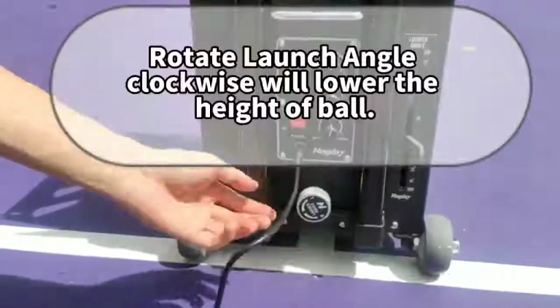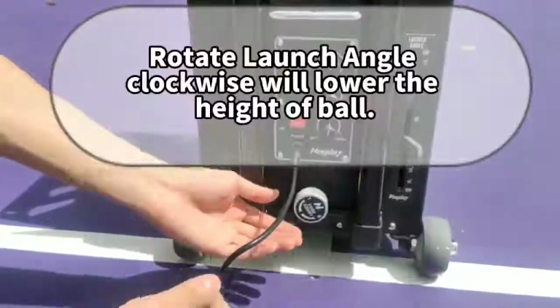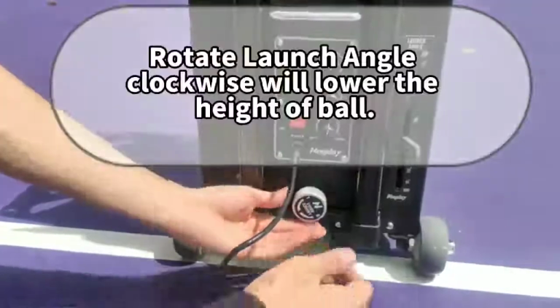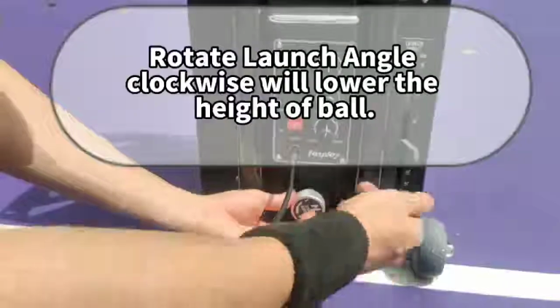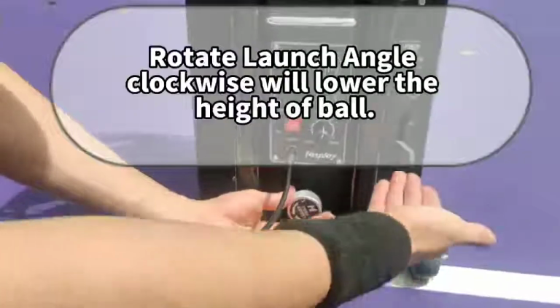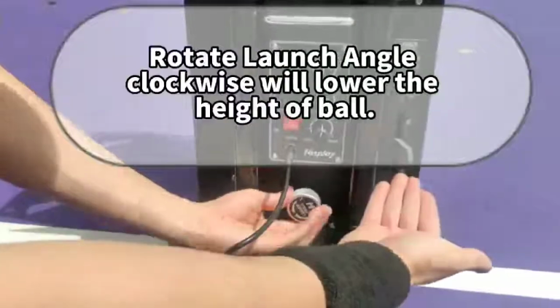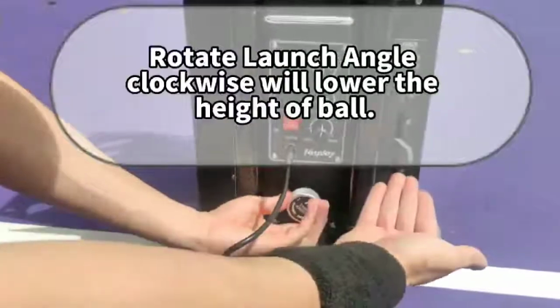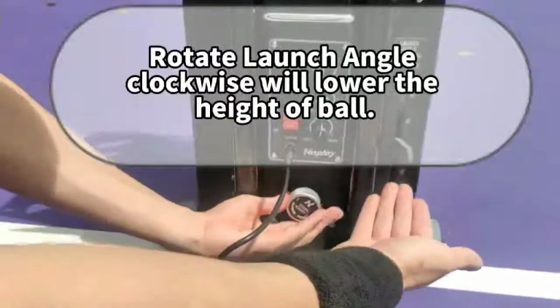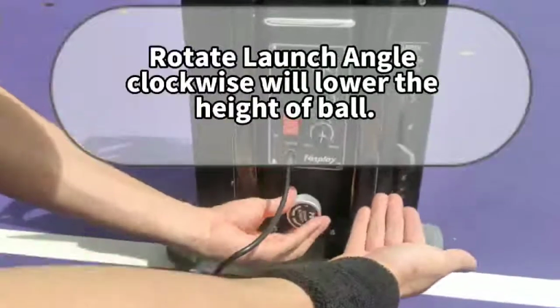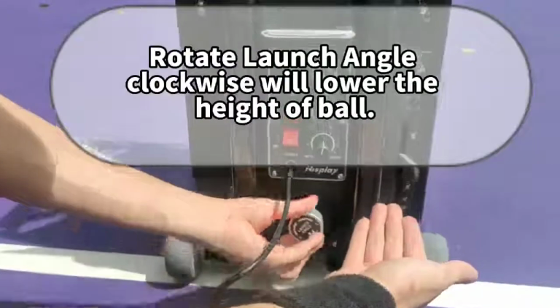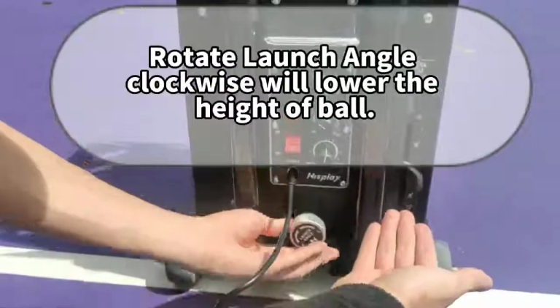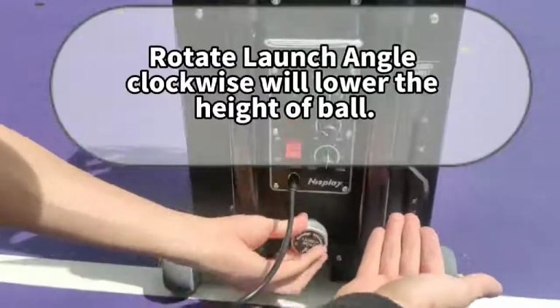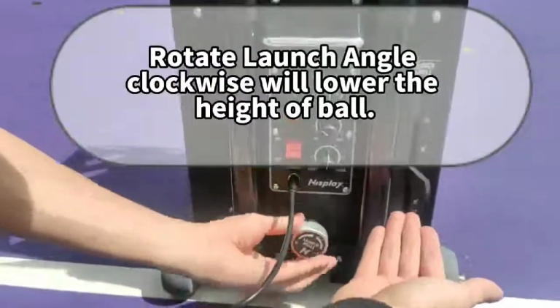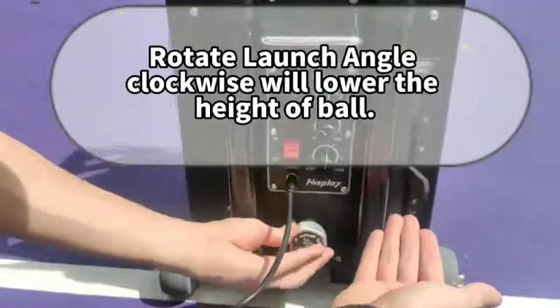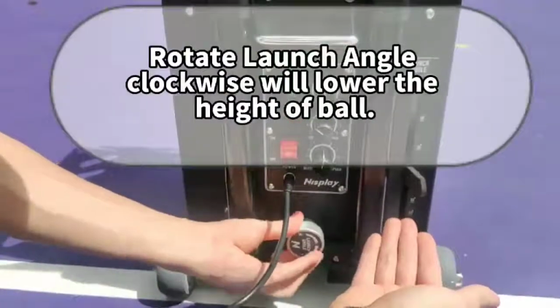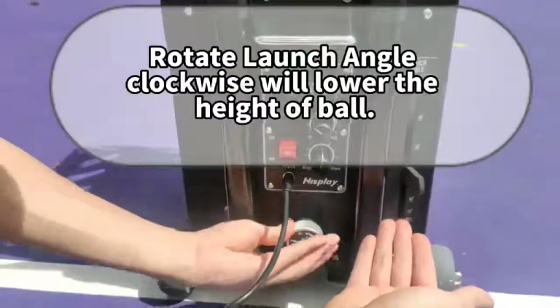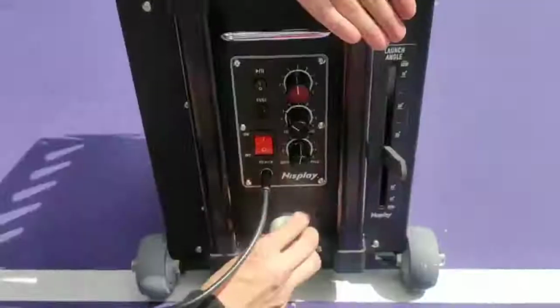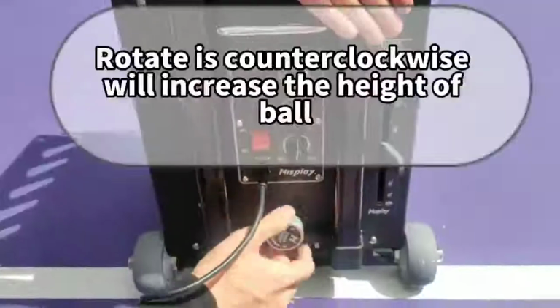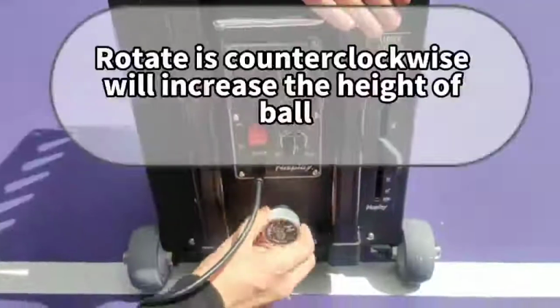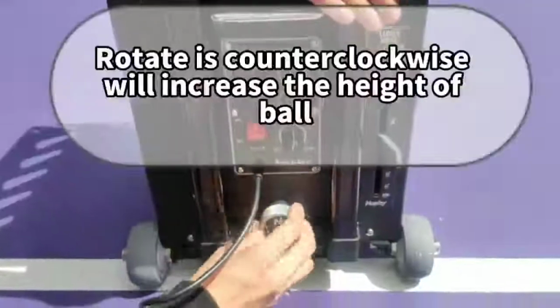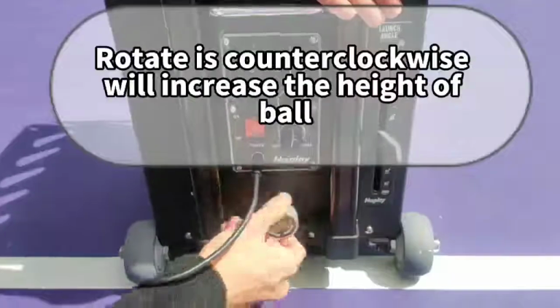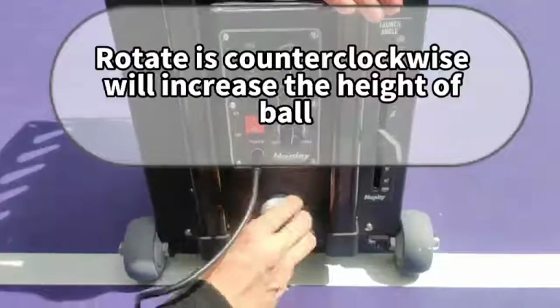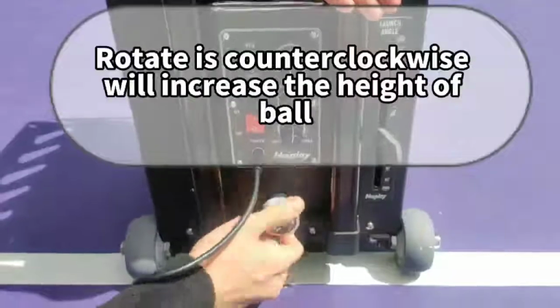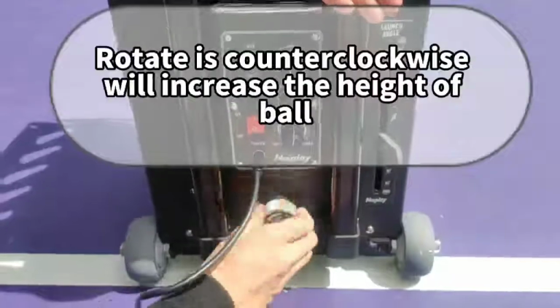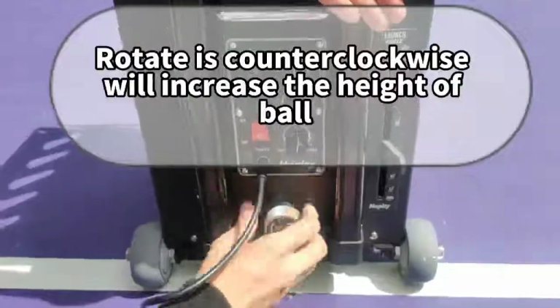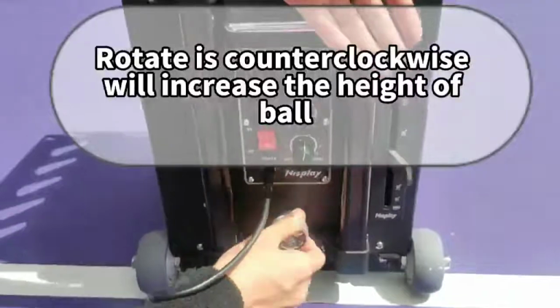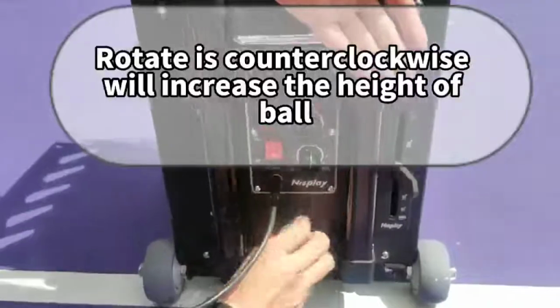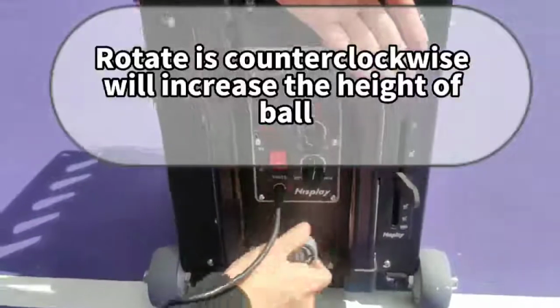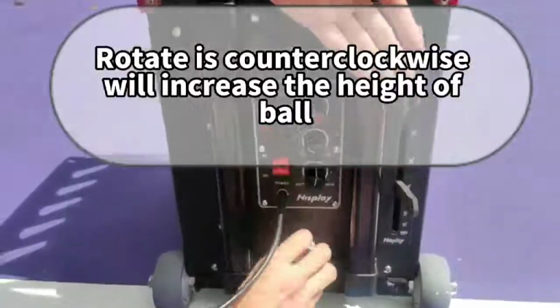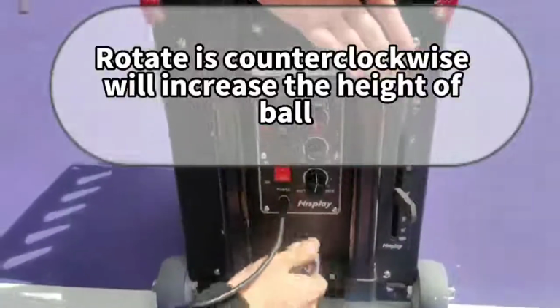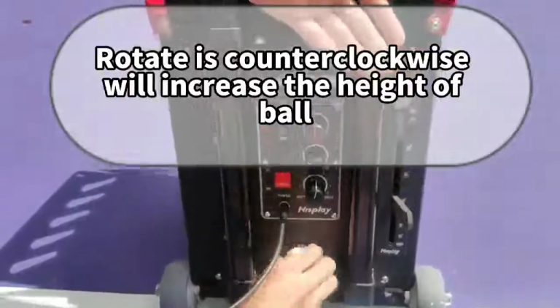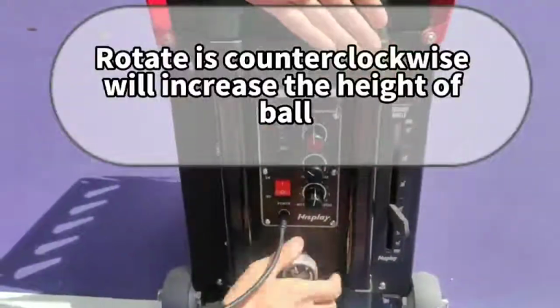Rotate the launch angle clockwise to lower the height of the ball. Rotate it counterclockwise to increase the height of the ball.